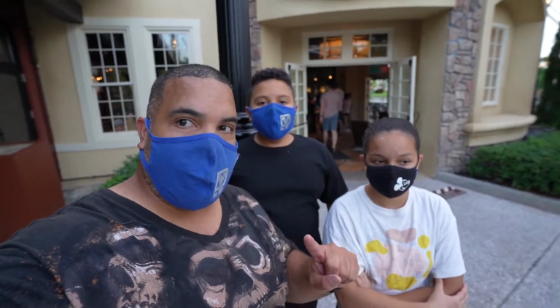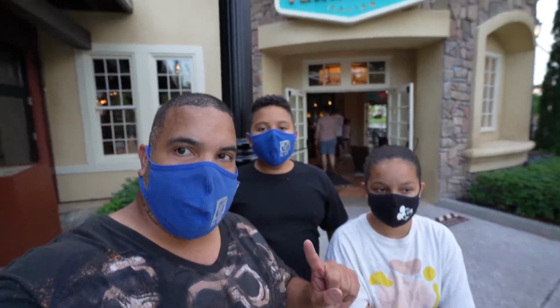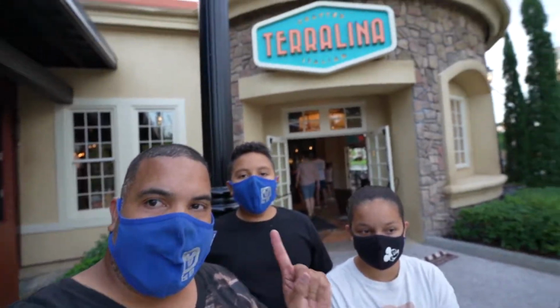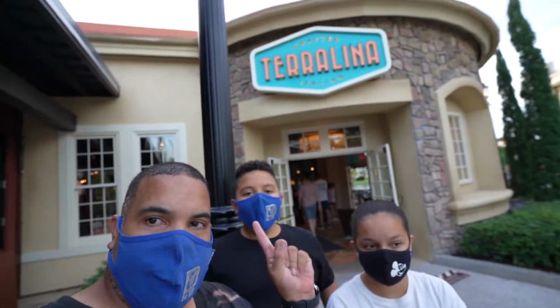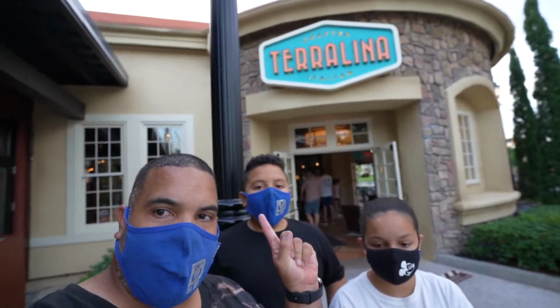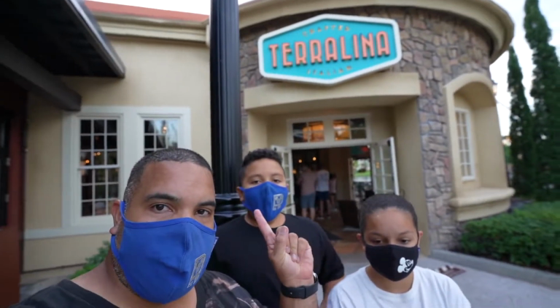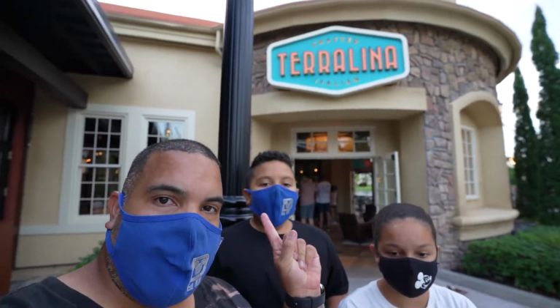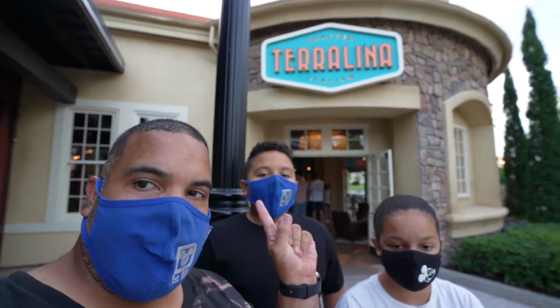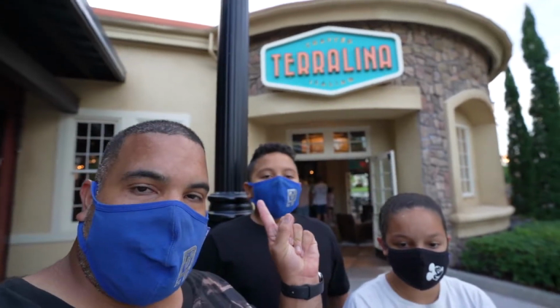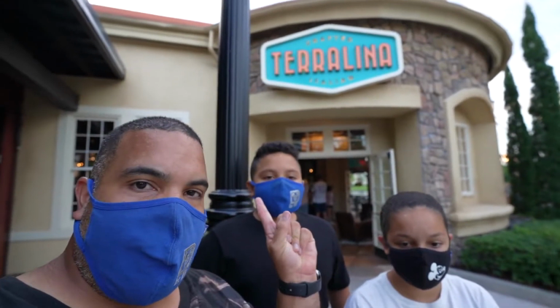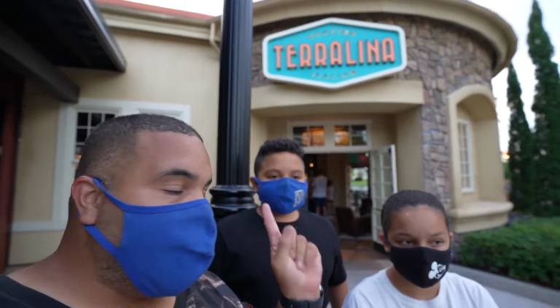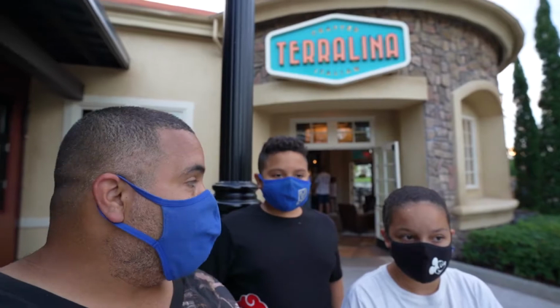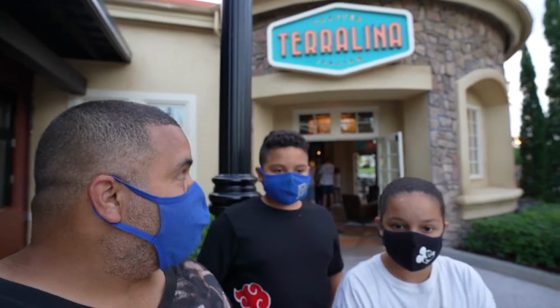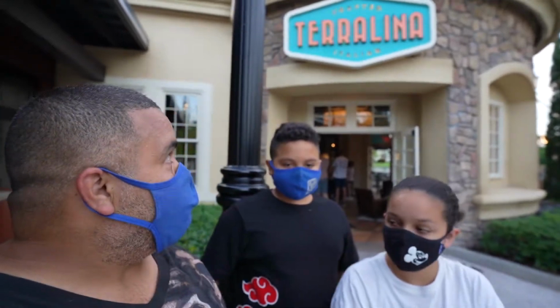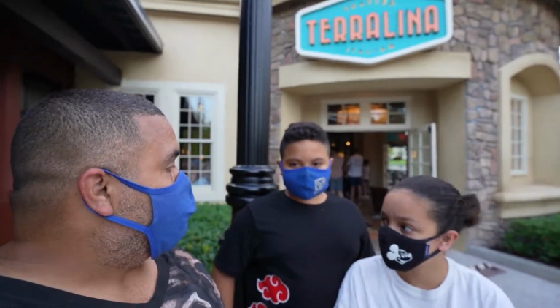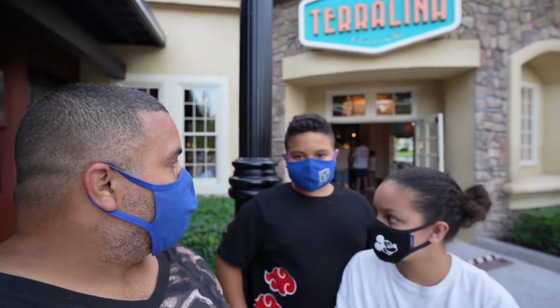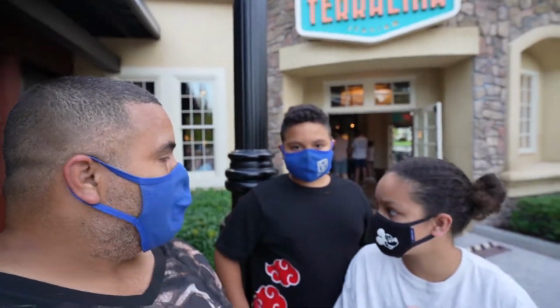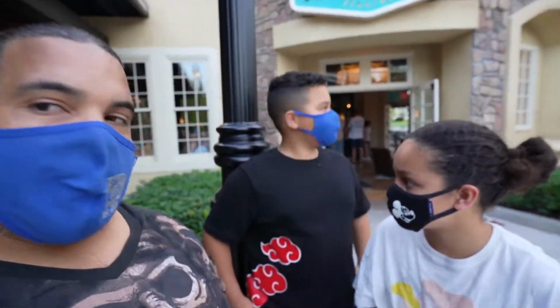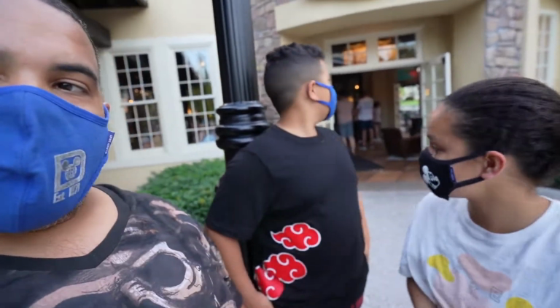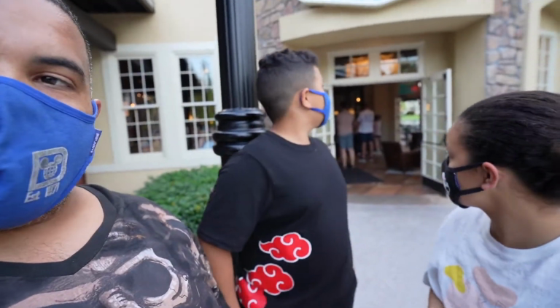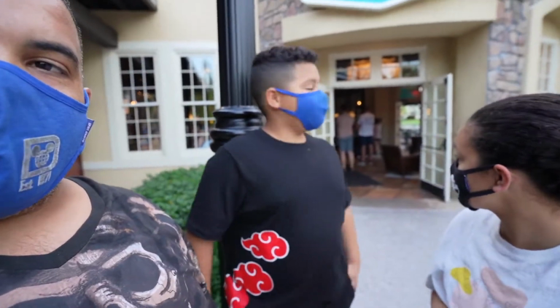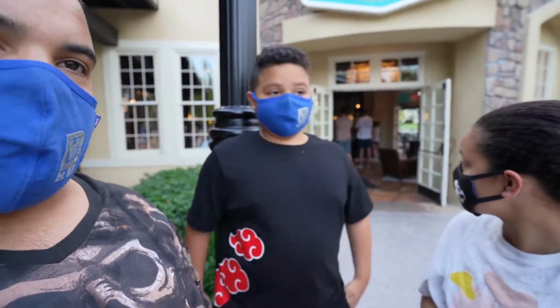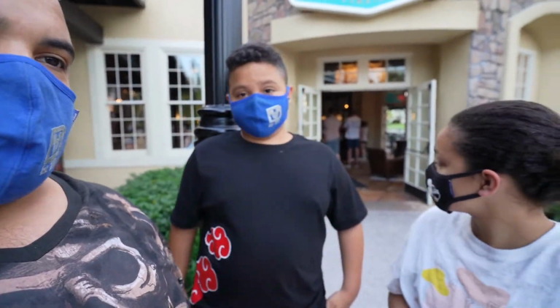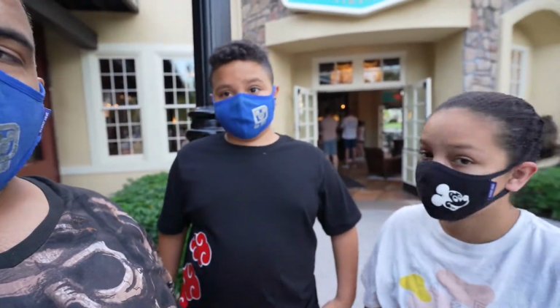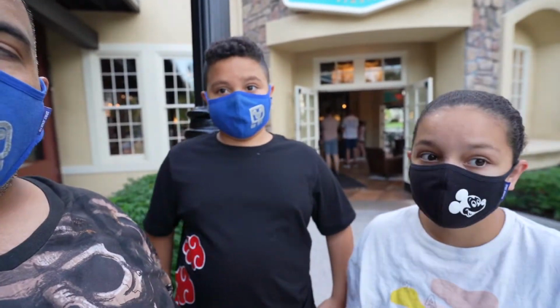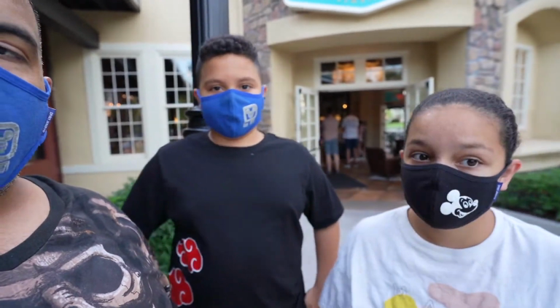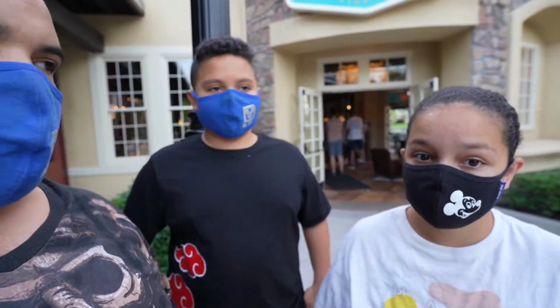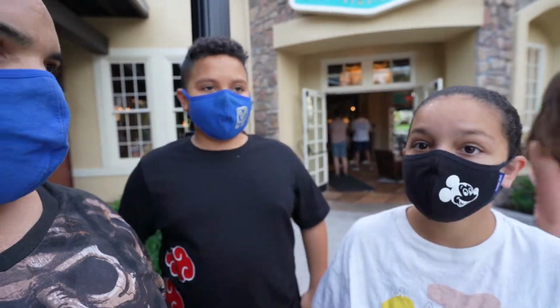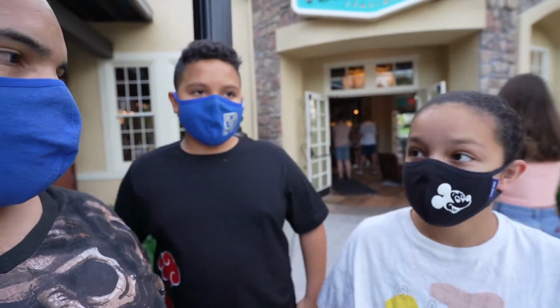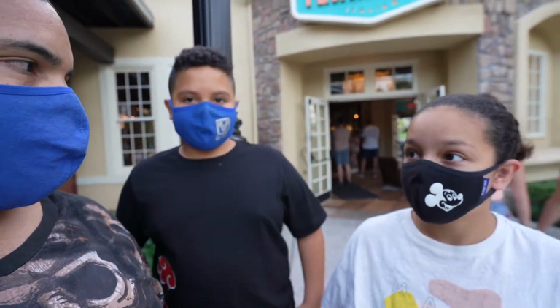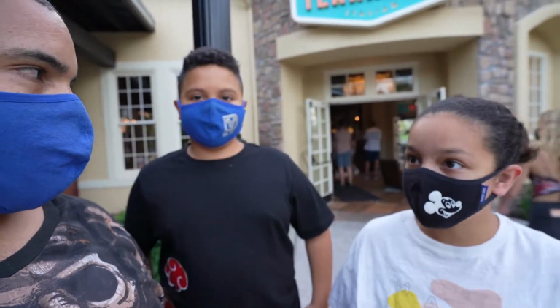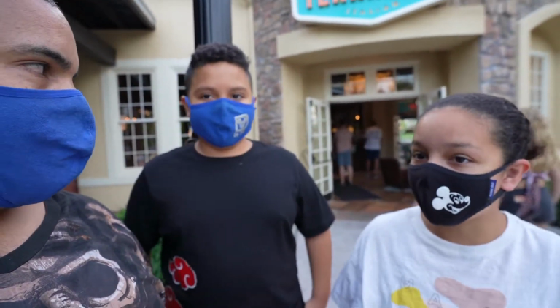This time we came to Terralina Italian. Are you guys excited? I know you guys love Italian food.